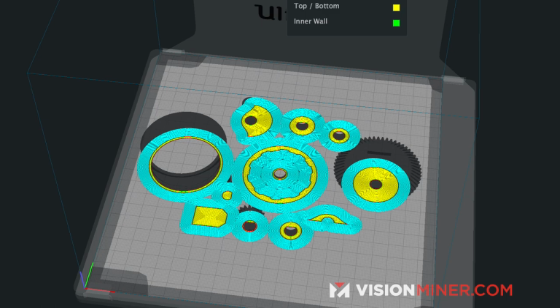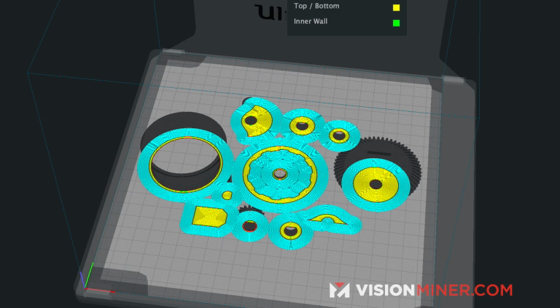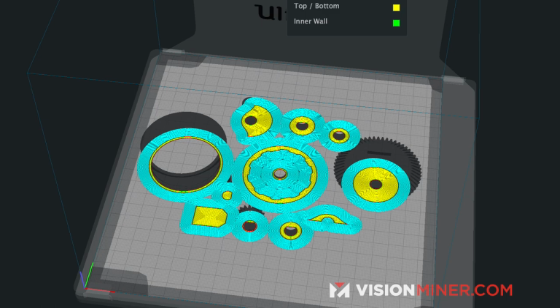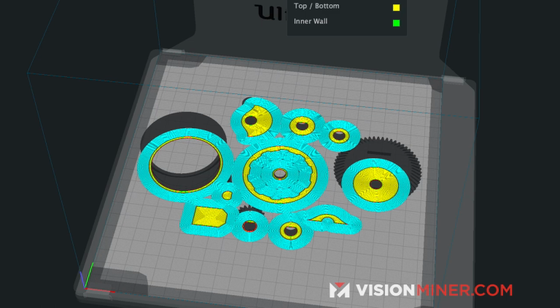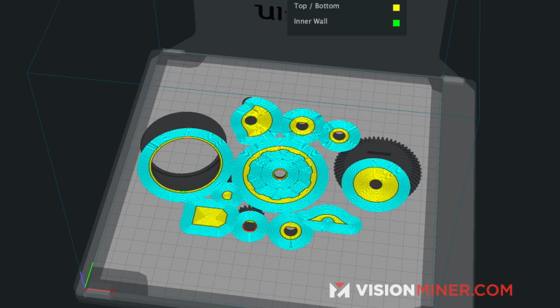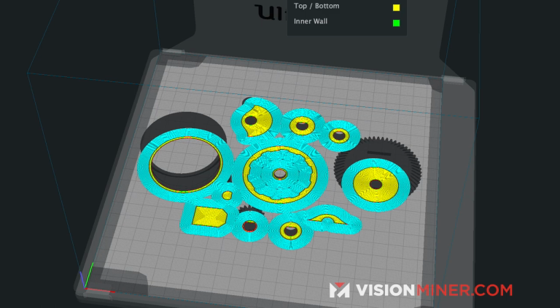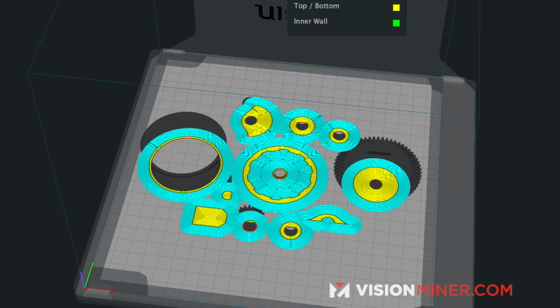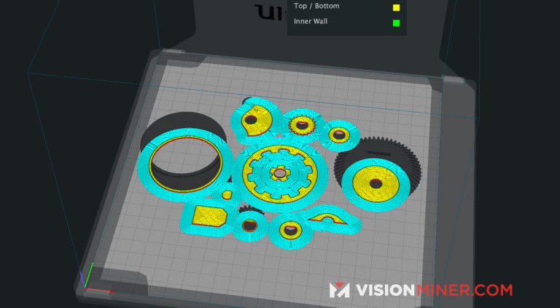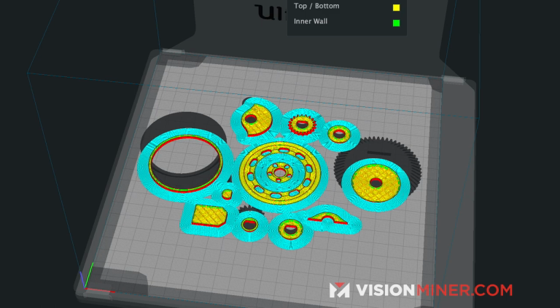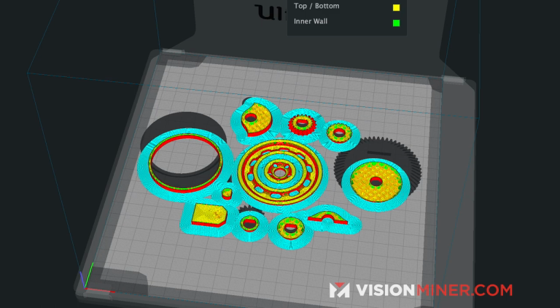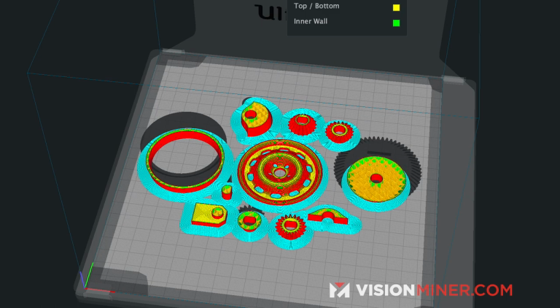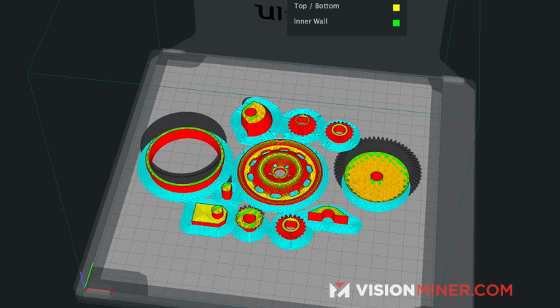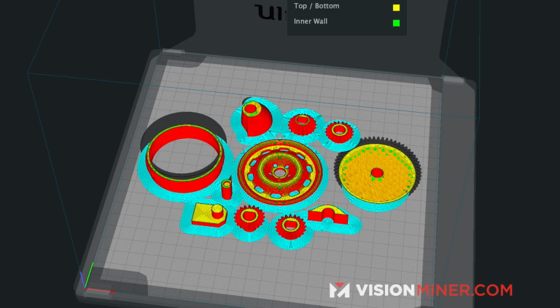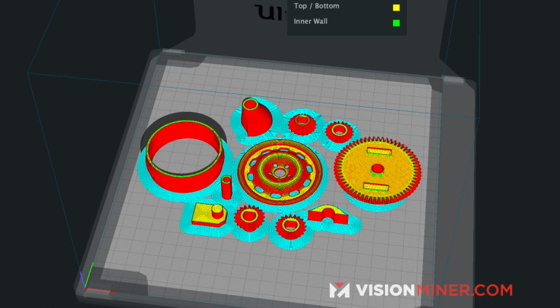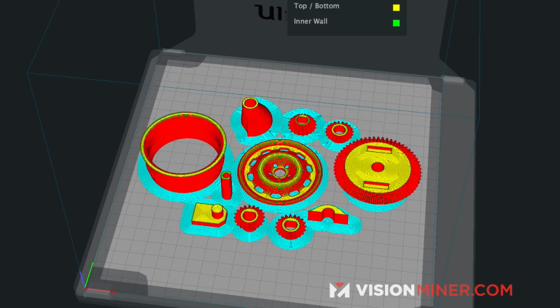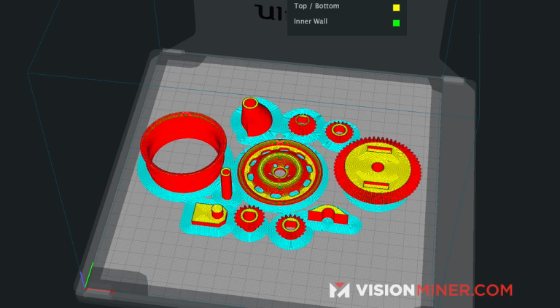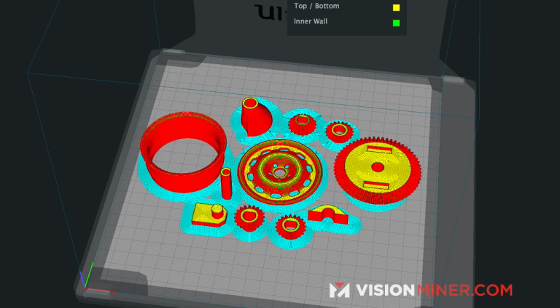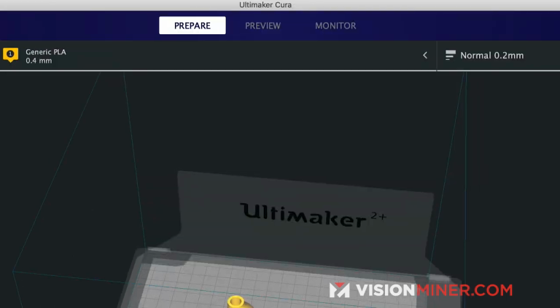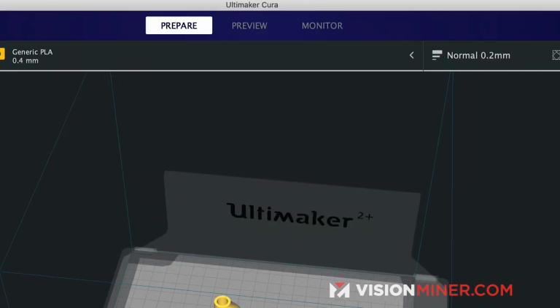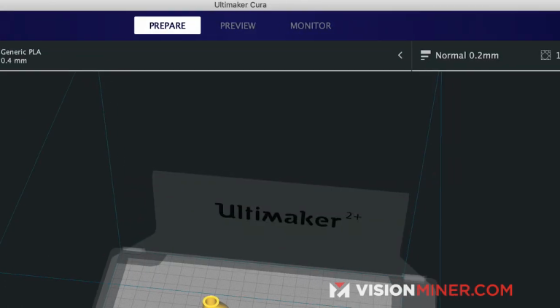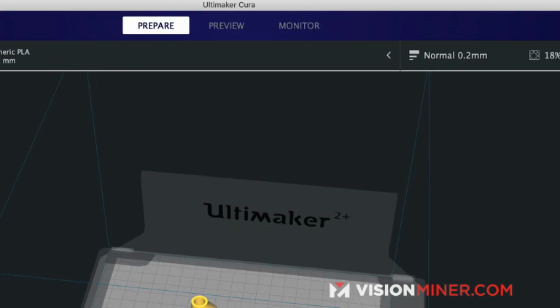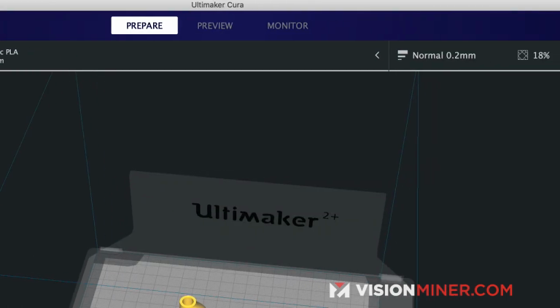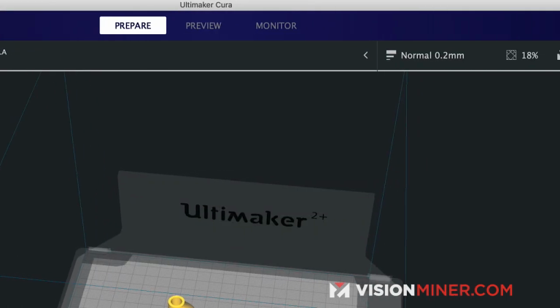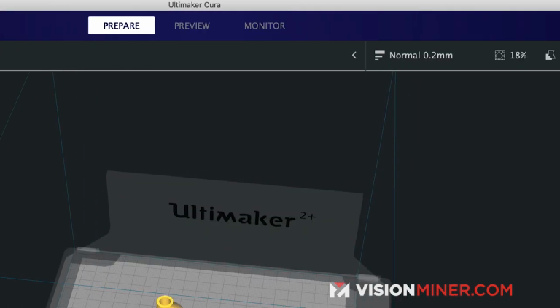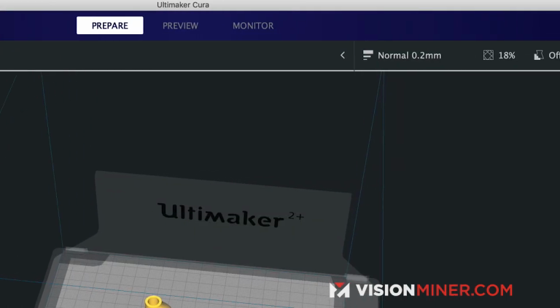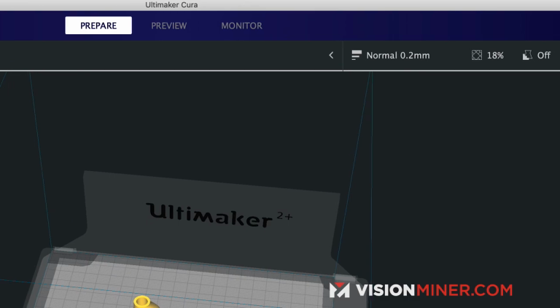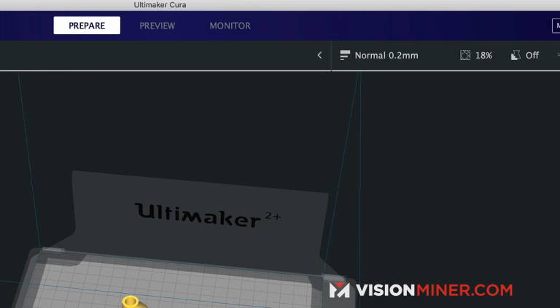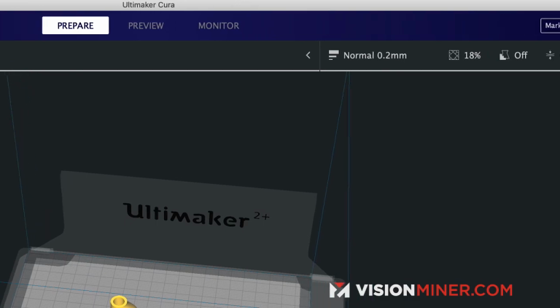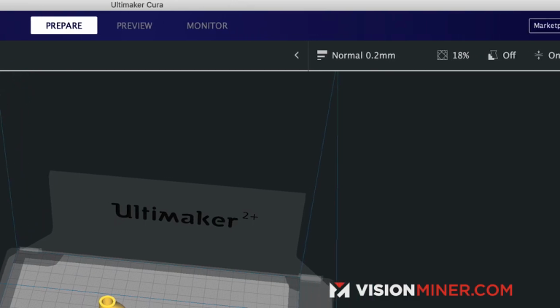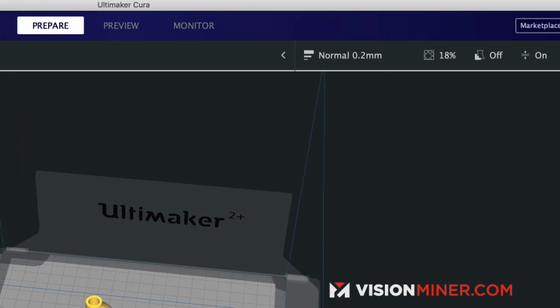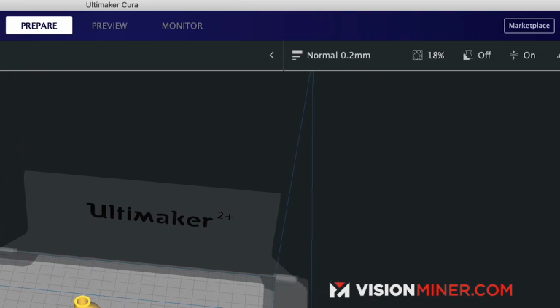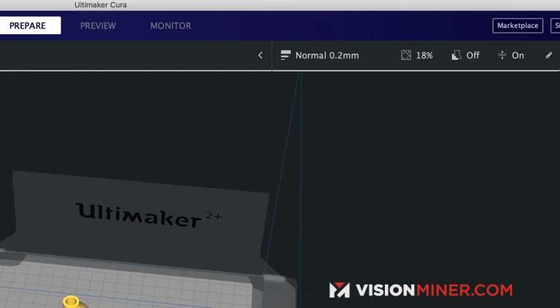Most slicers have an automatic setting based on your material, and if you're starting out, you can pretty much rely on that and you'll be fine.